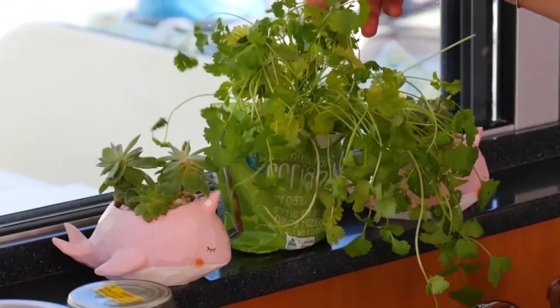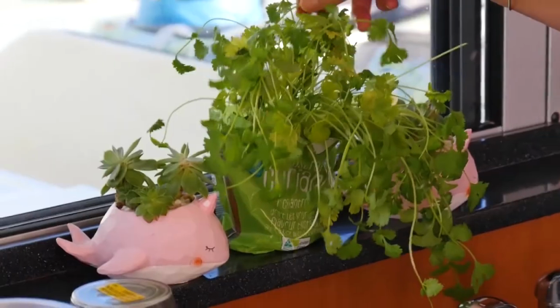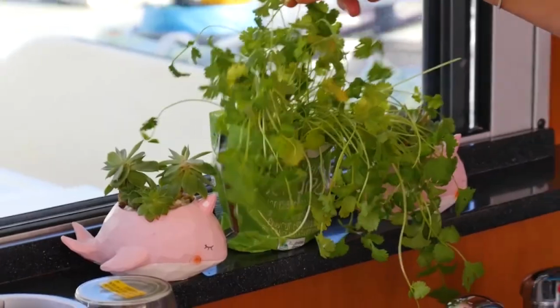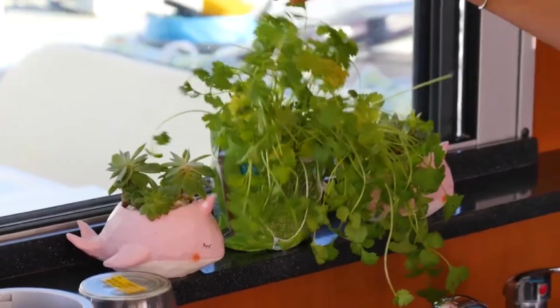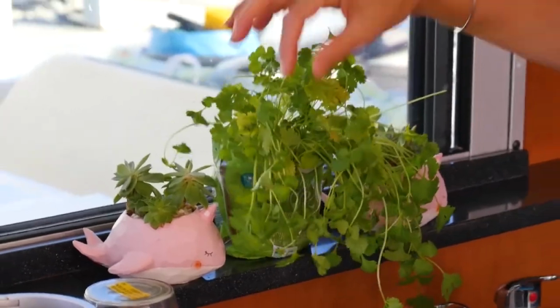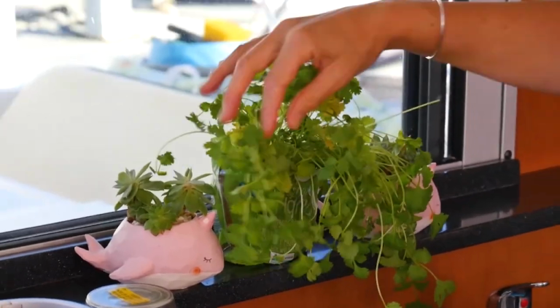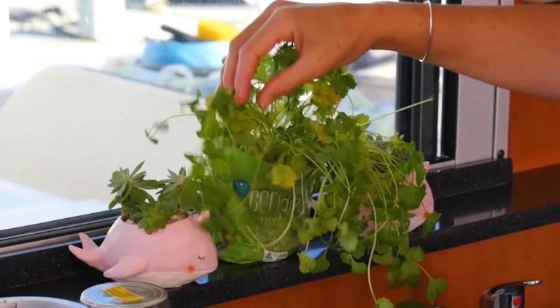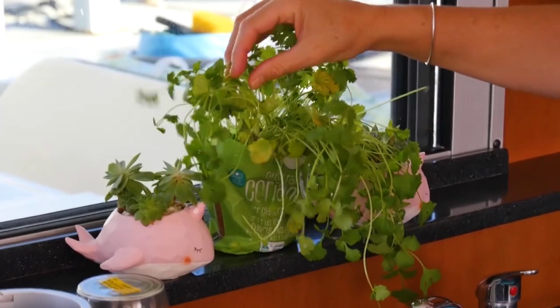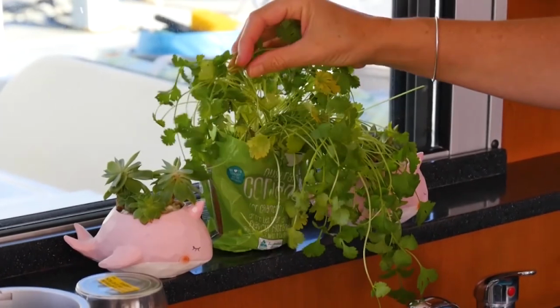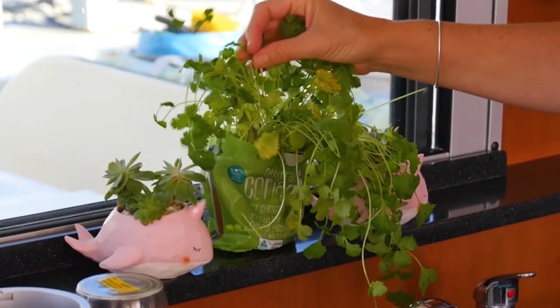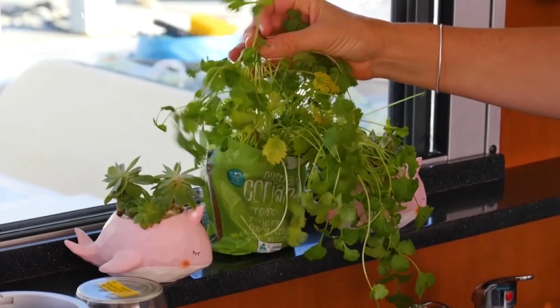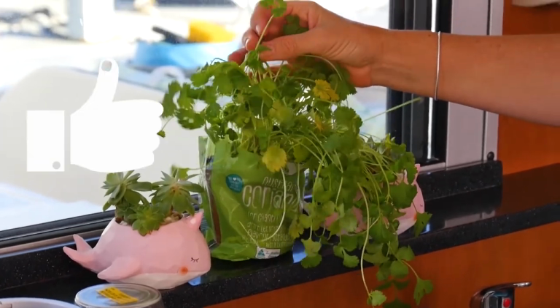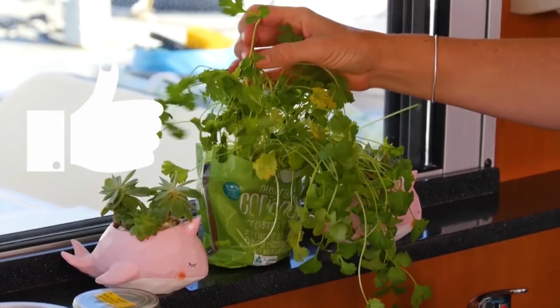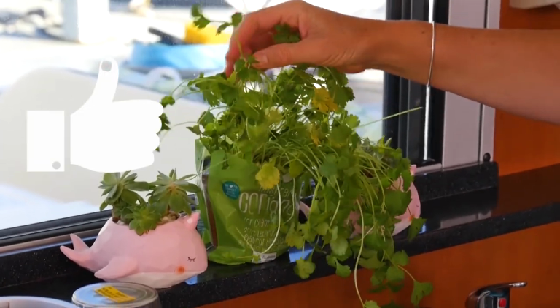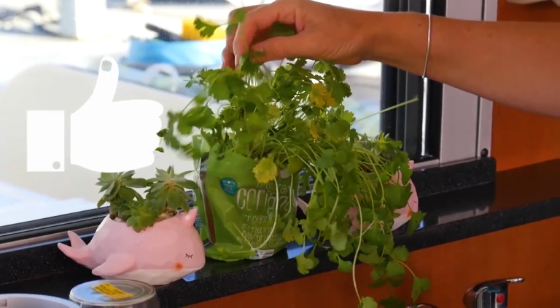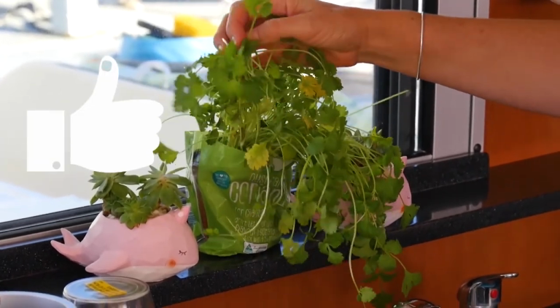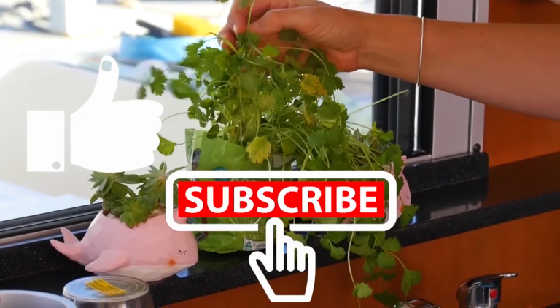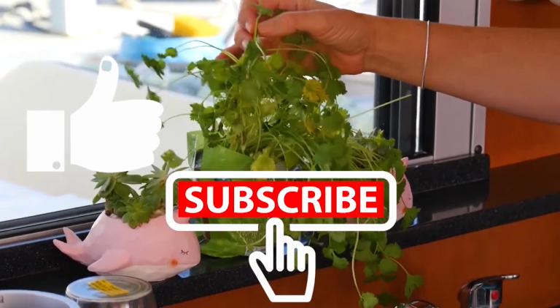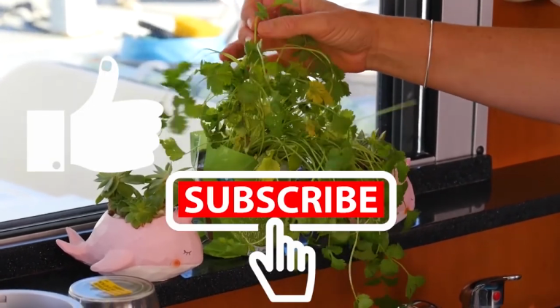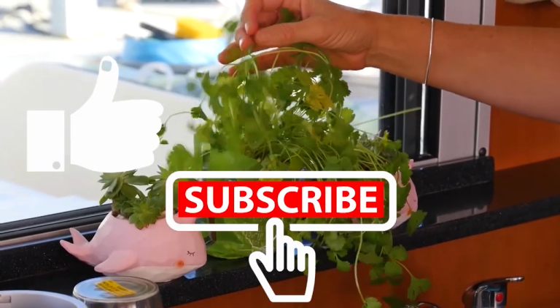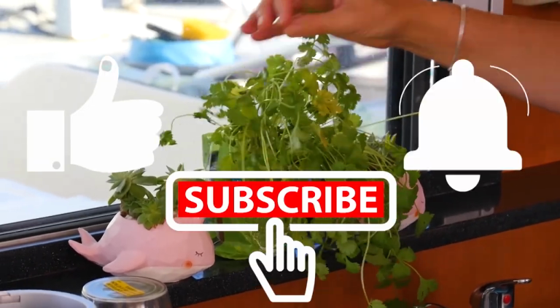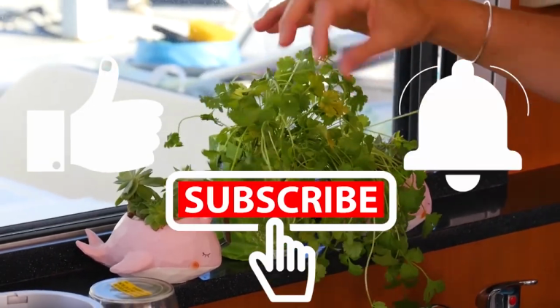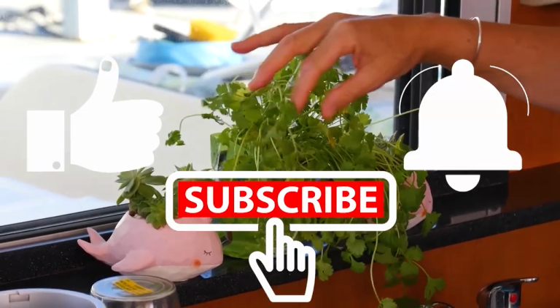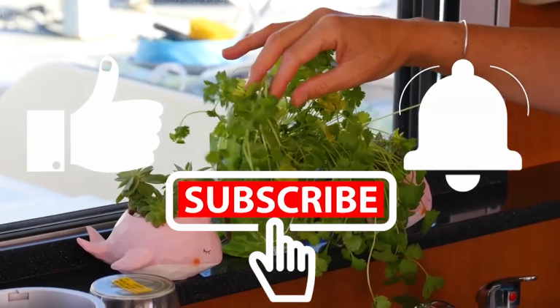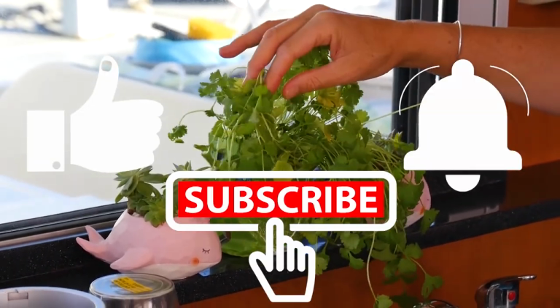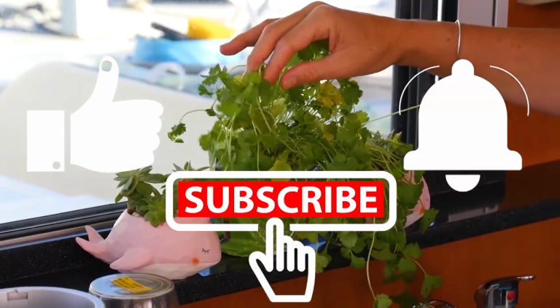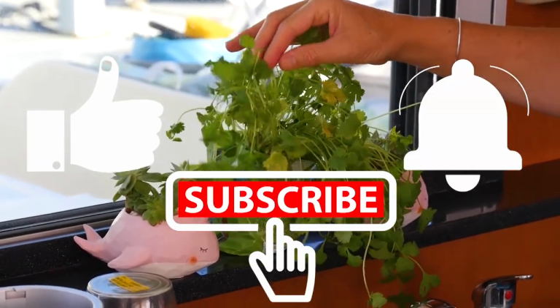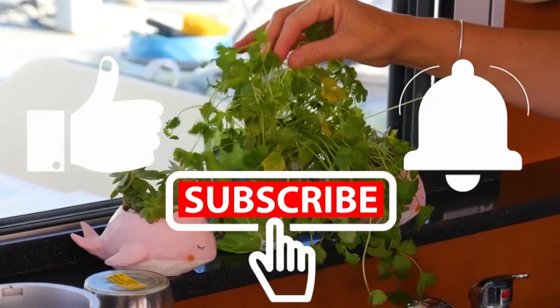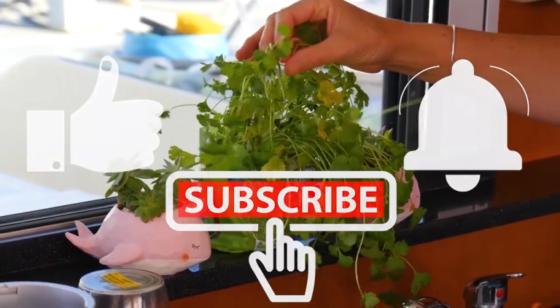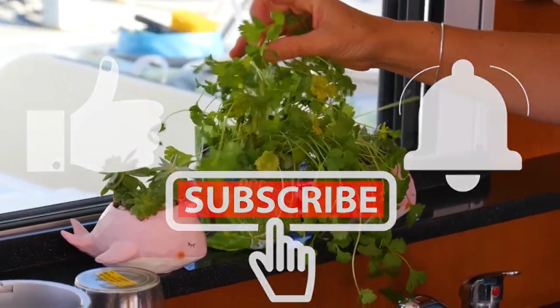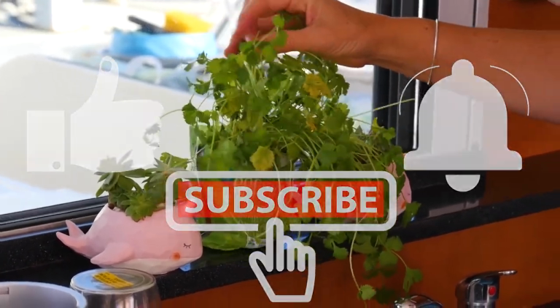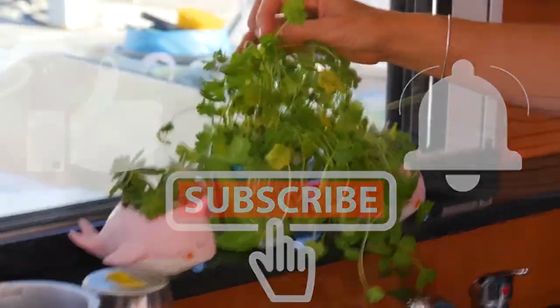Make sure to keep watching and don't forget to like, subscribe, and hit the notification bell for more adventures.